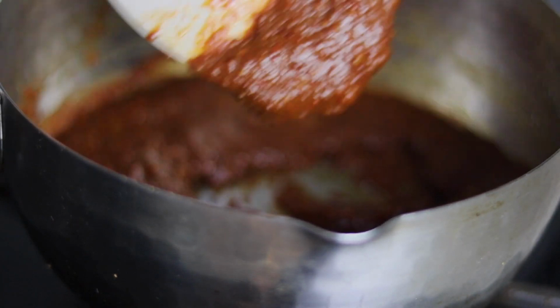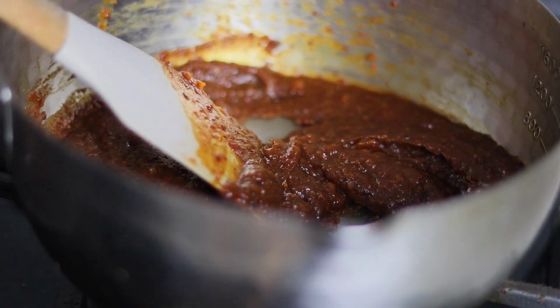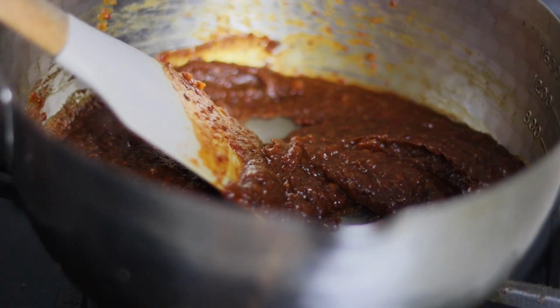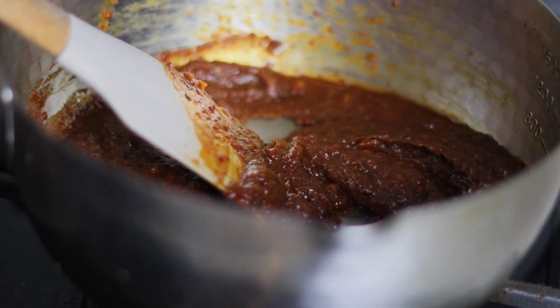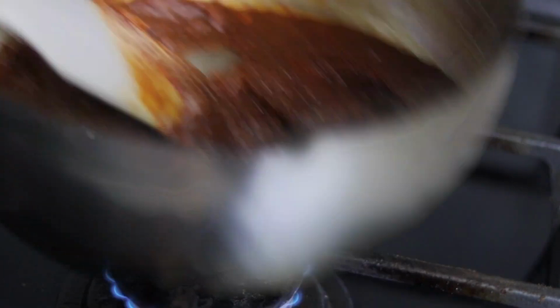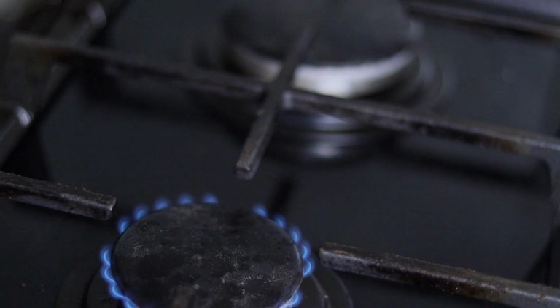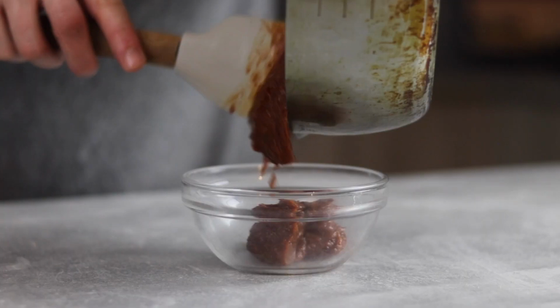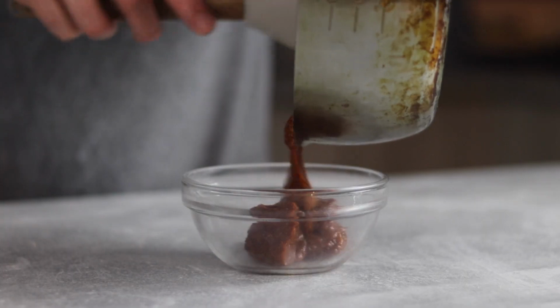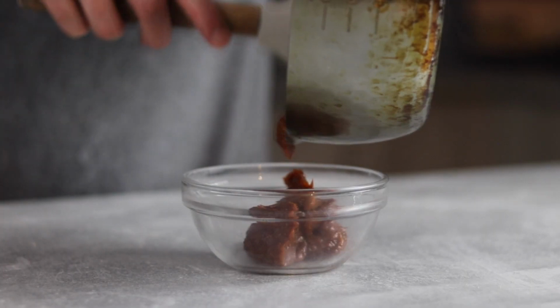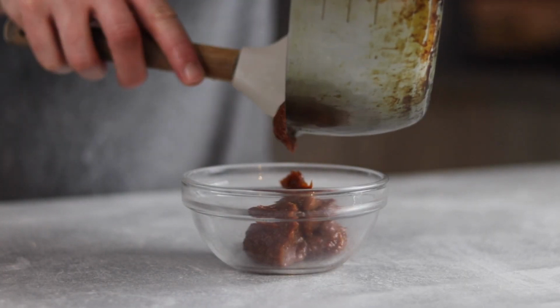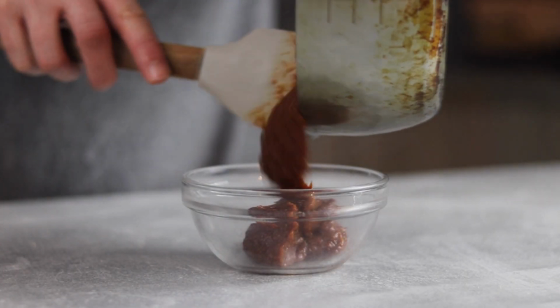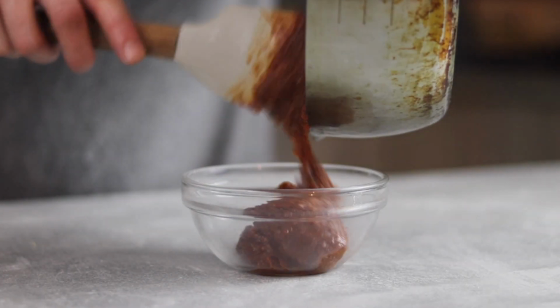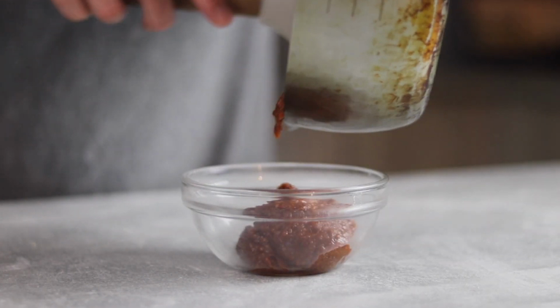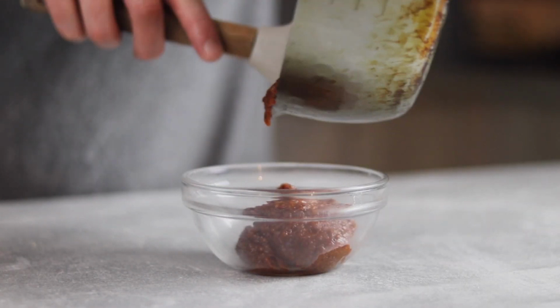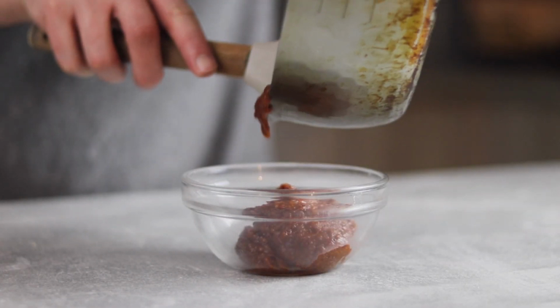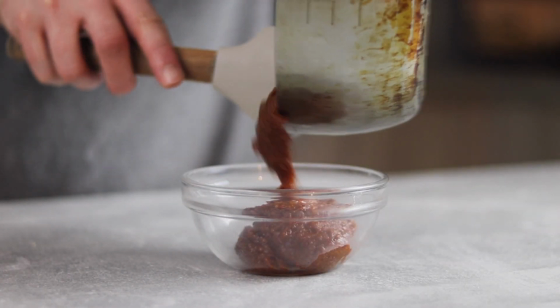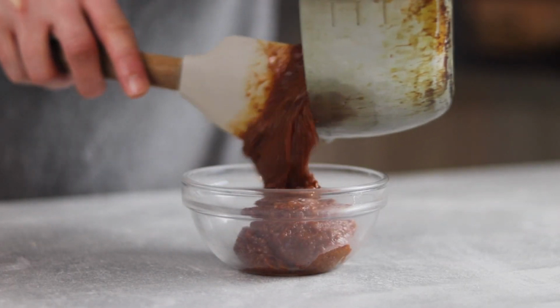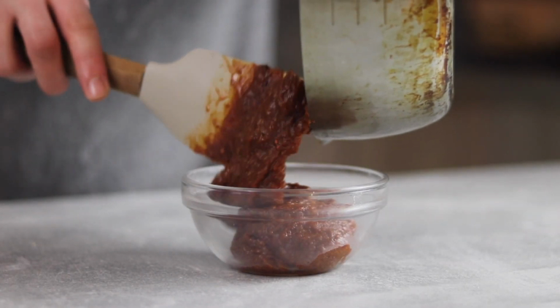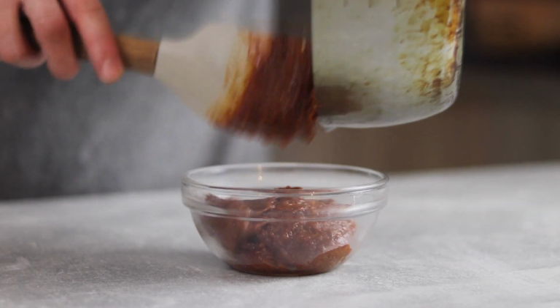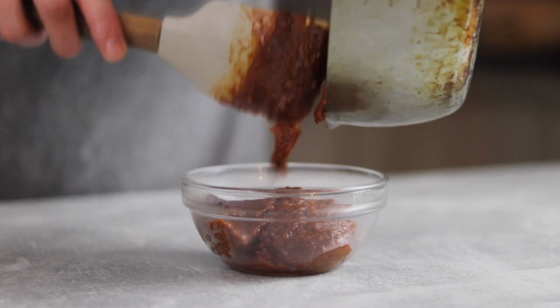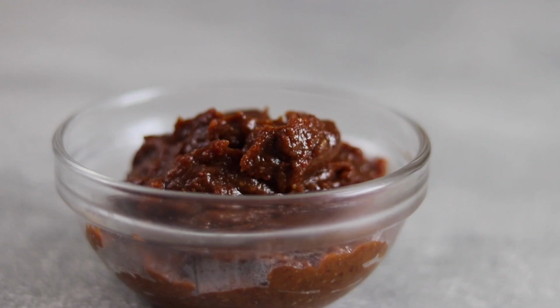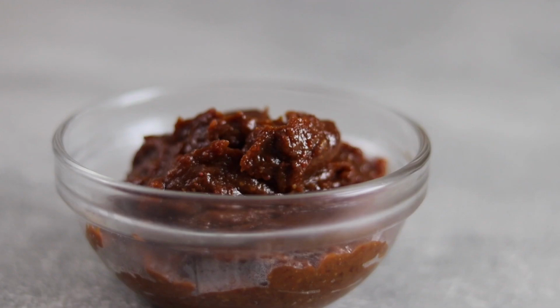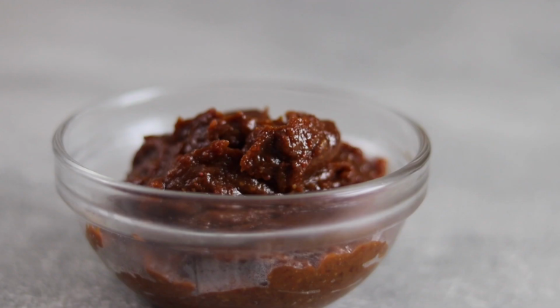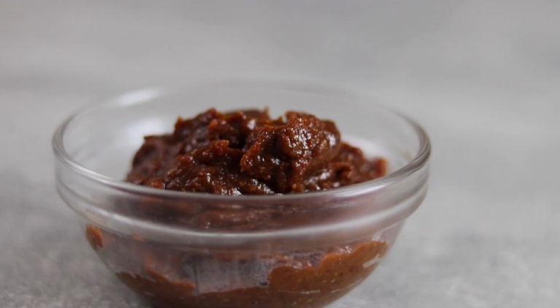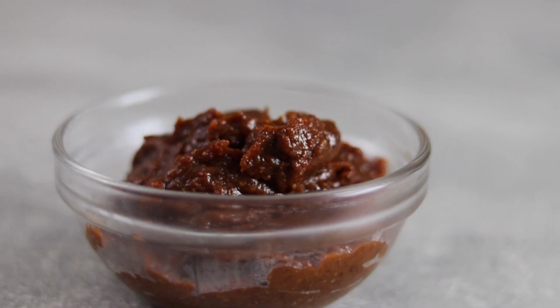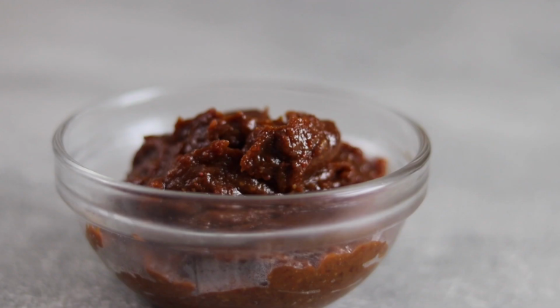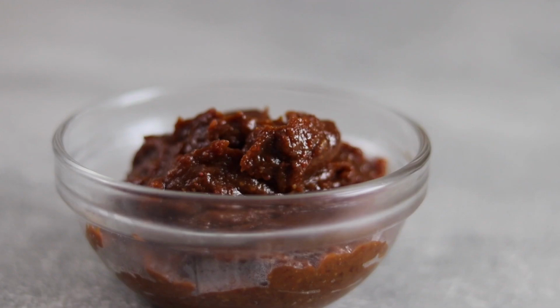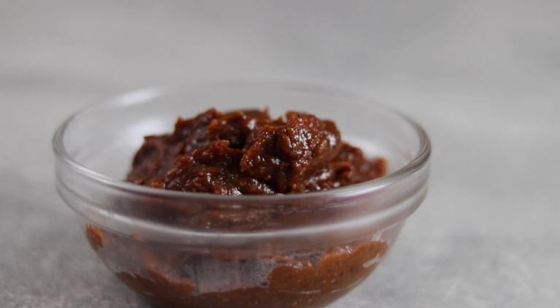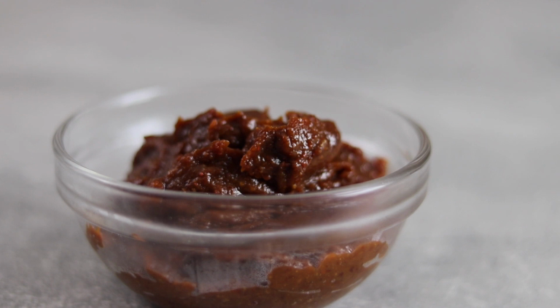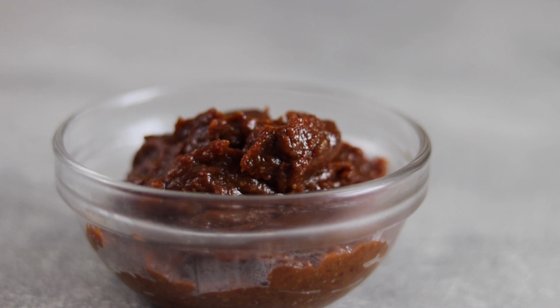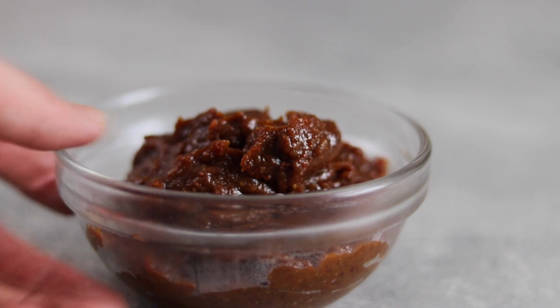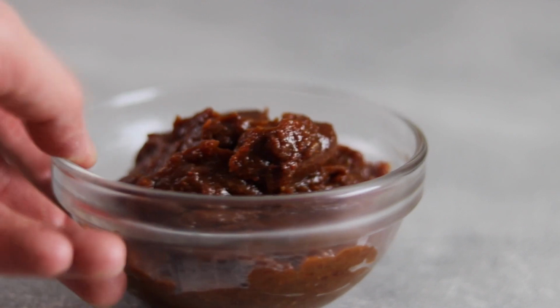Remove from the heat and empty out the tare into a fresh bowl. When cooled, store in the refrigerator and allow the tare to develop overnight.